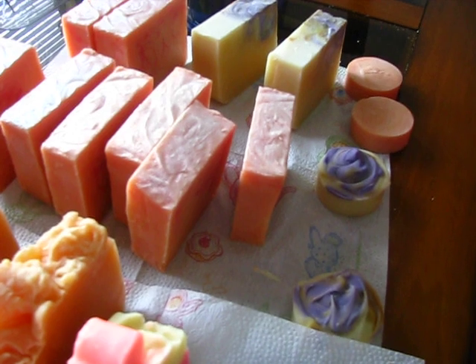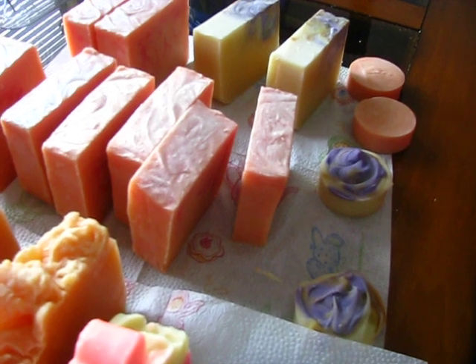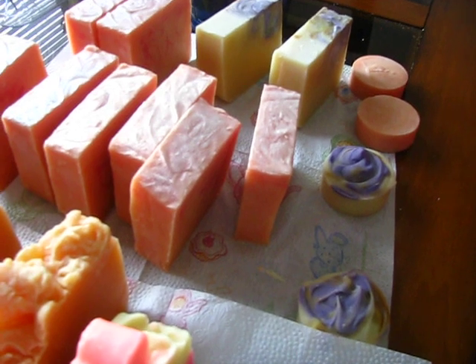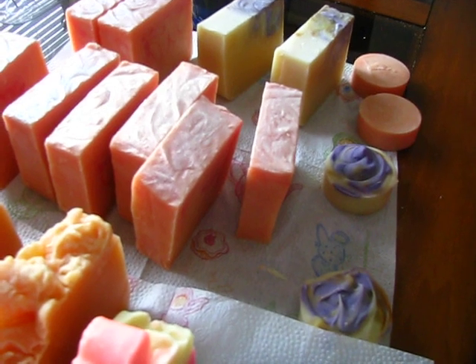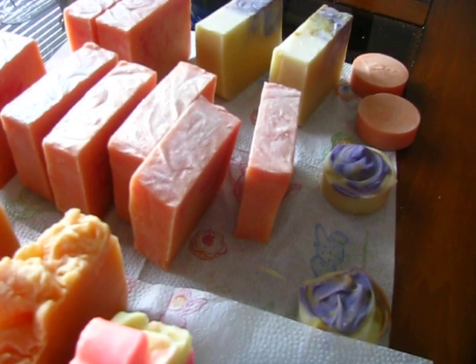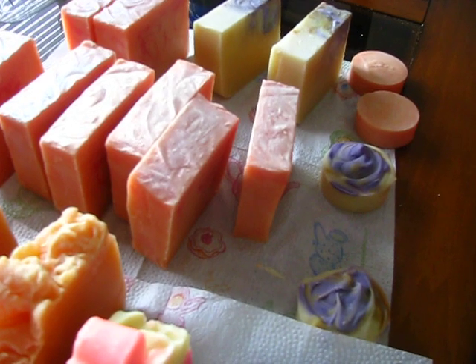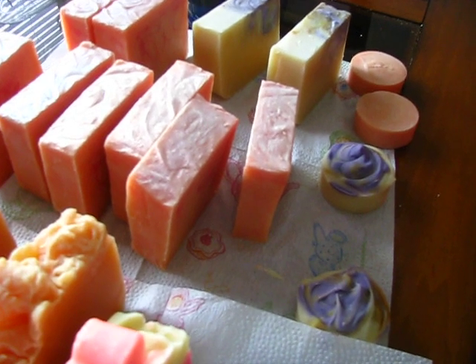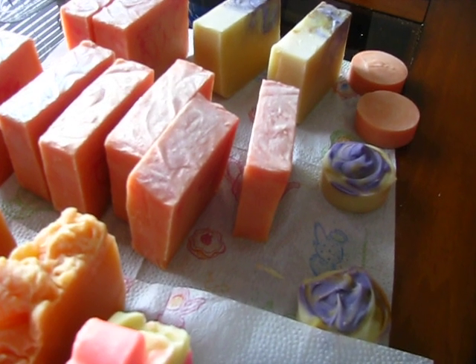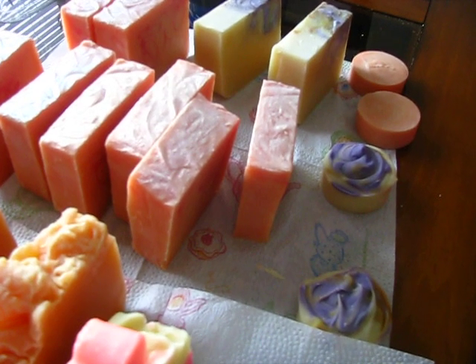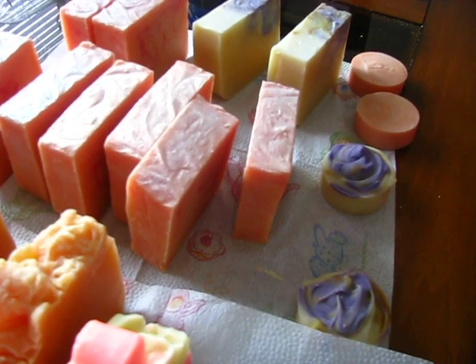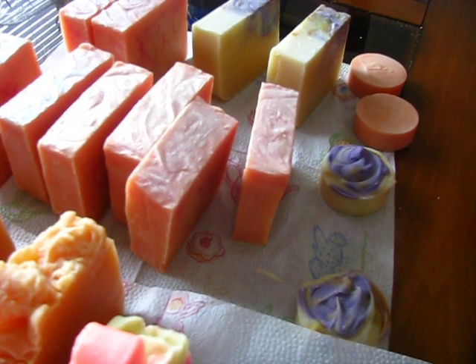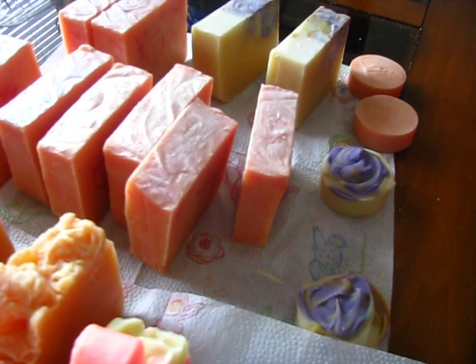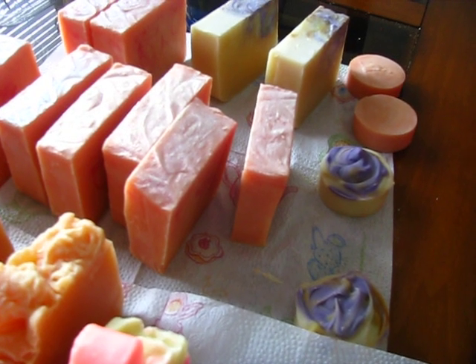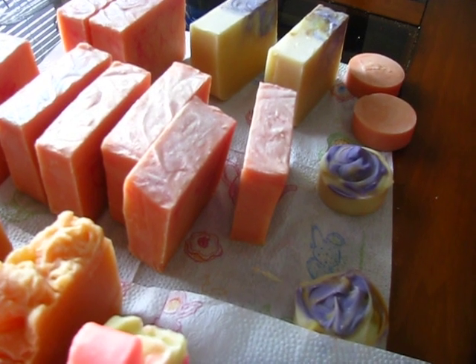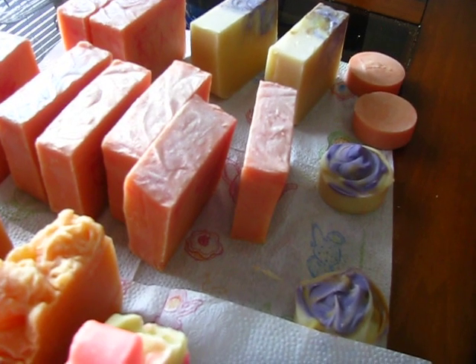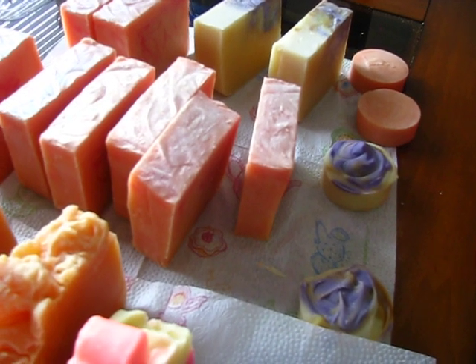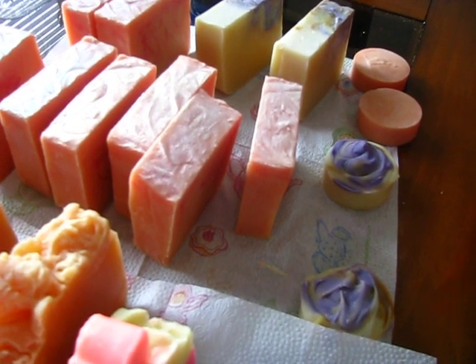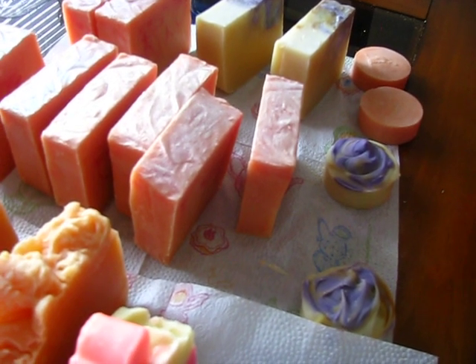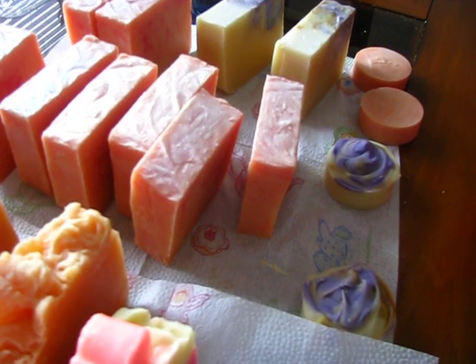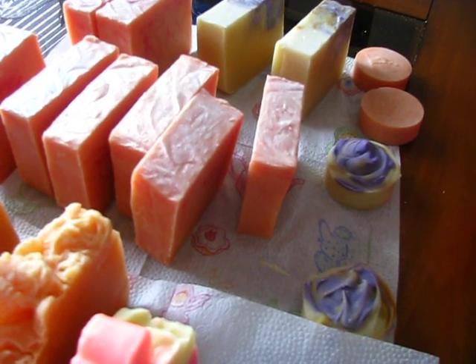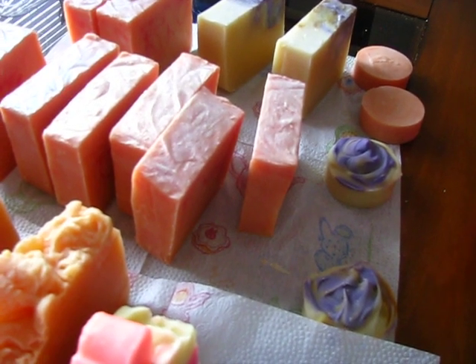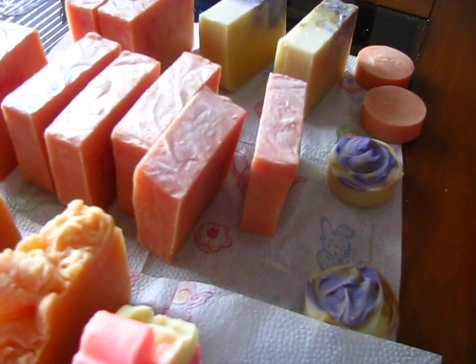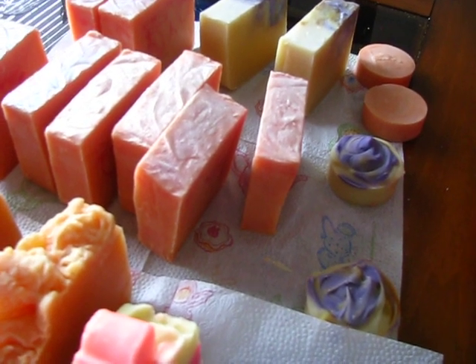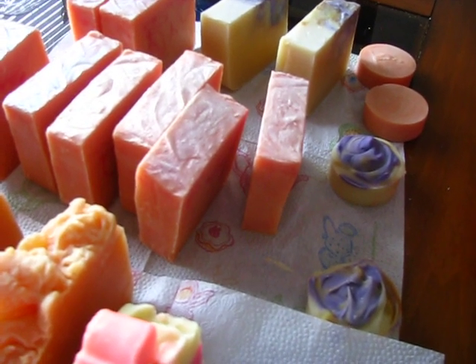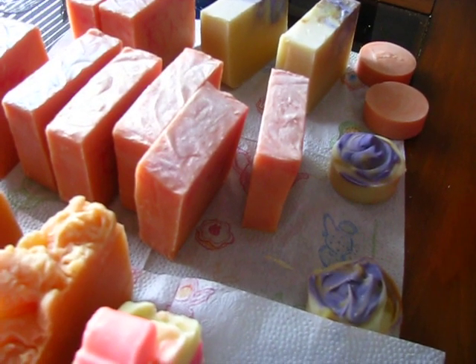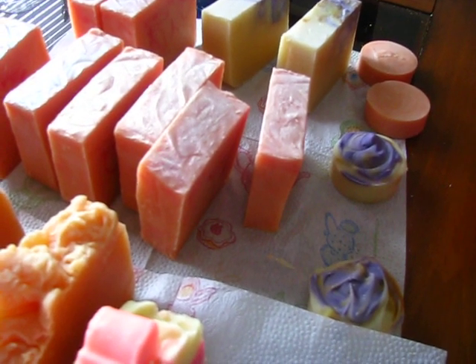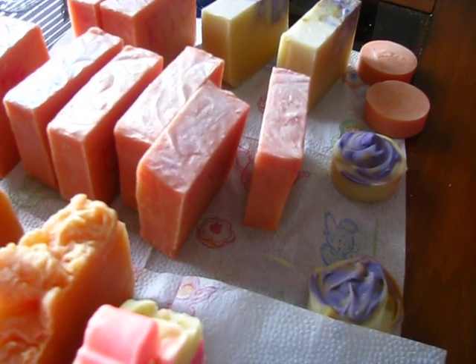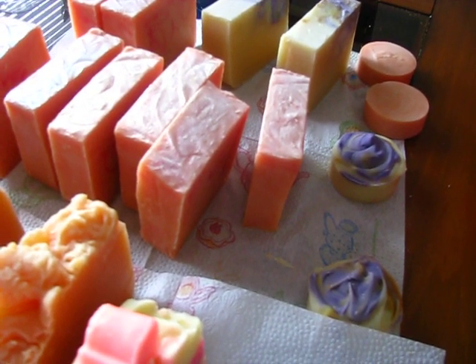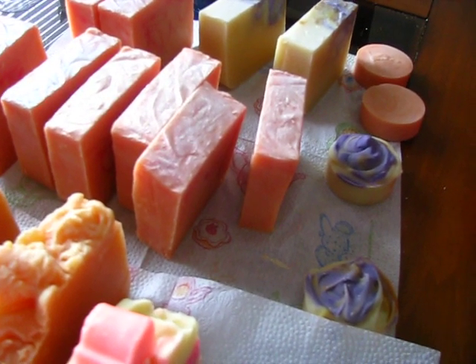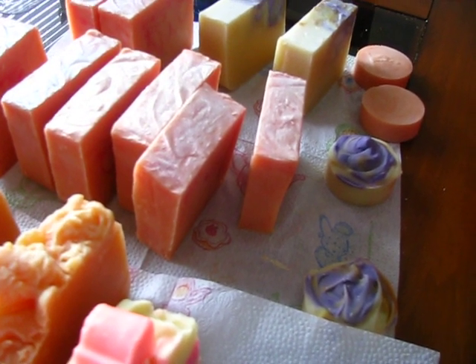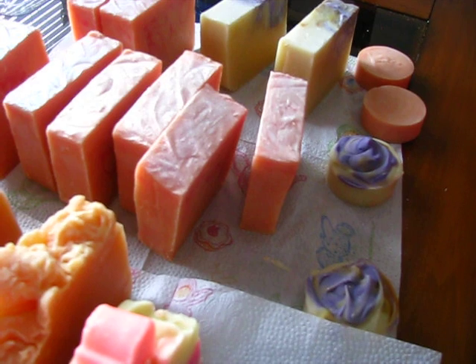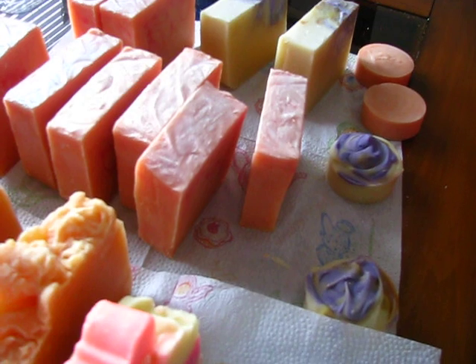The Sandalwood also has coconut water in it as well, and aloe.